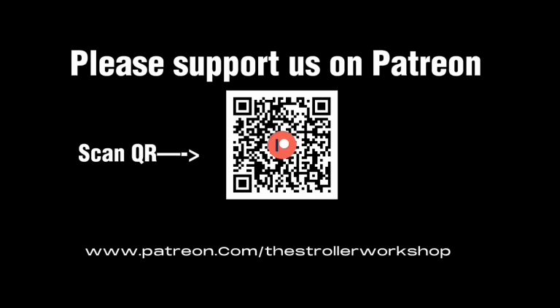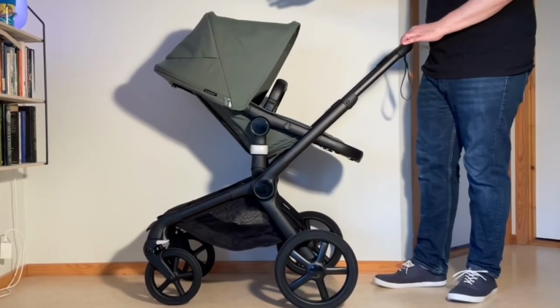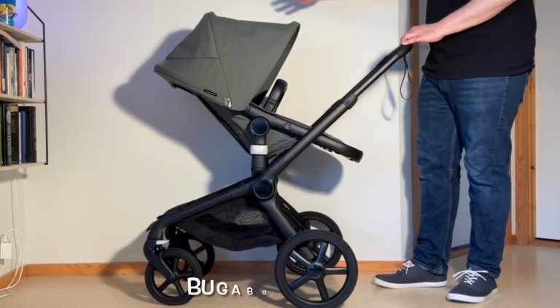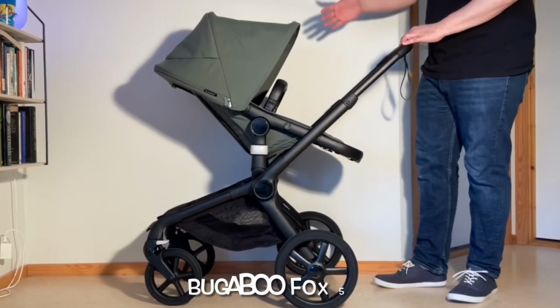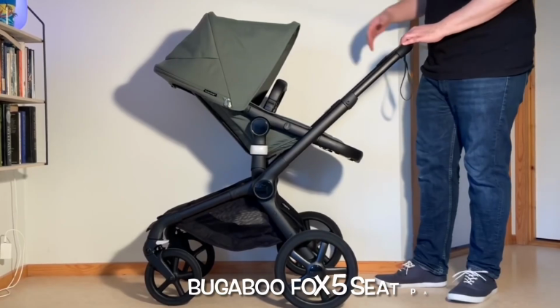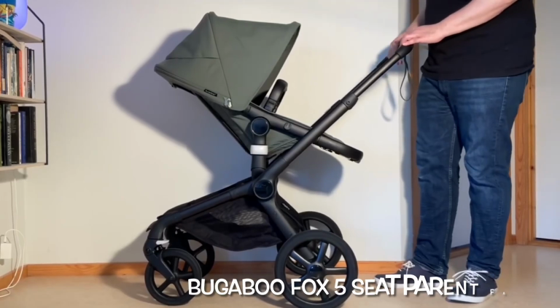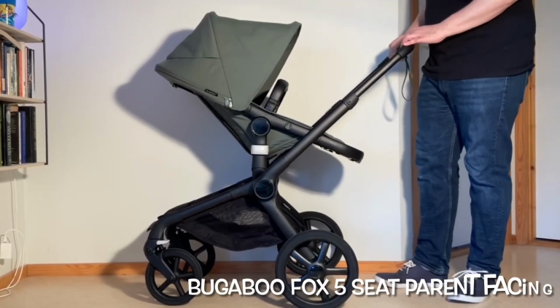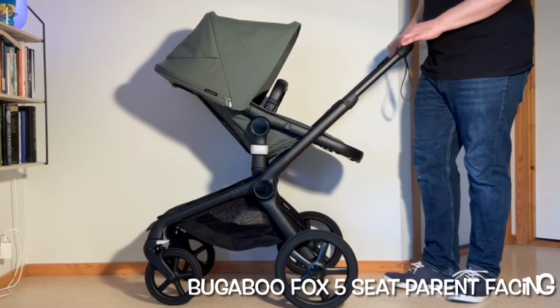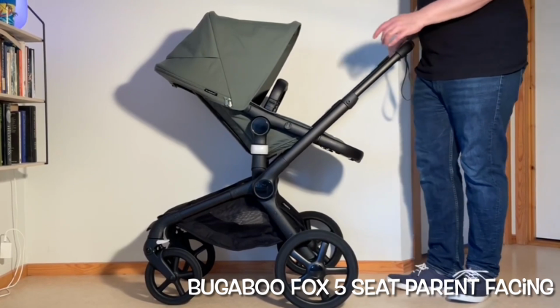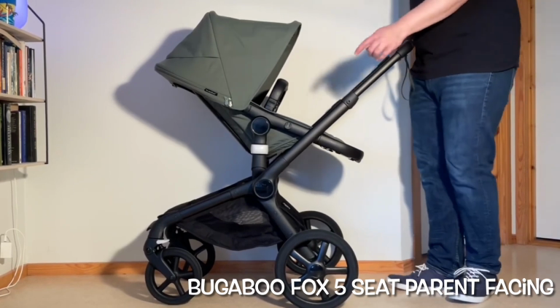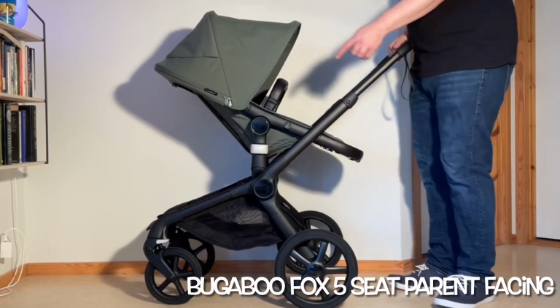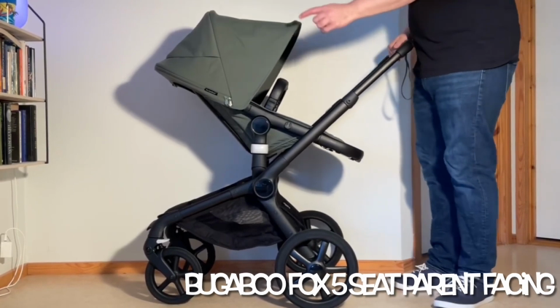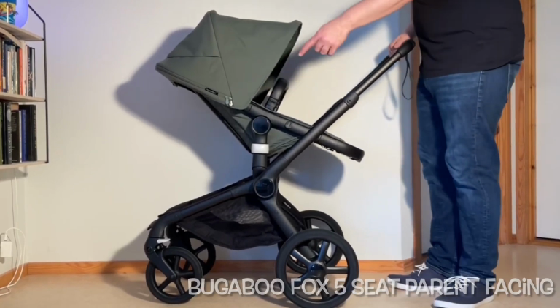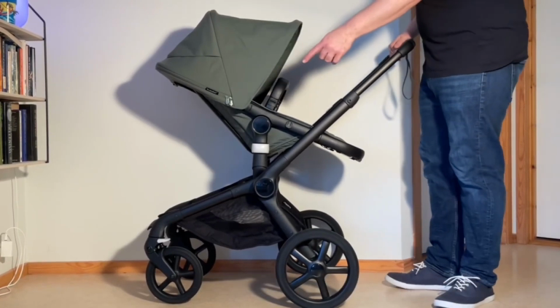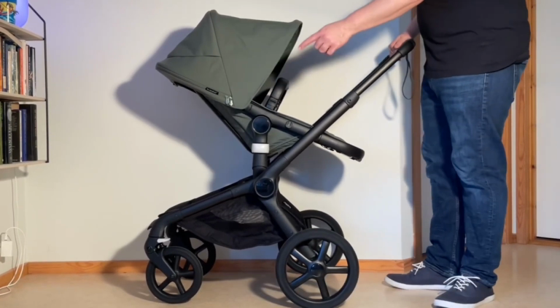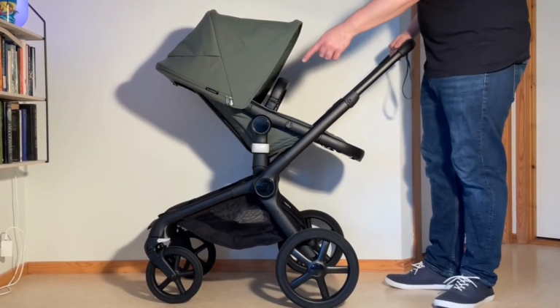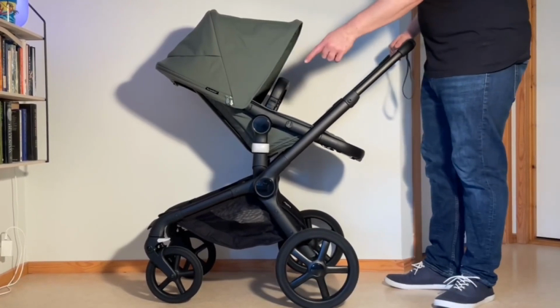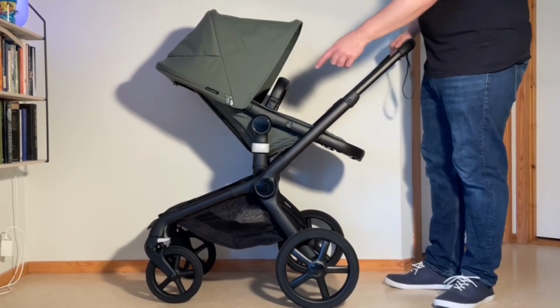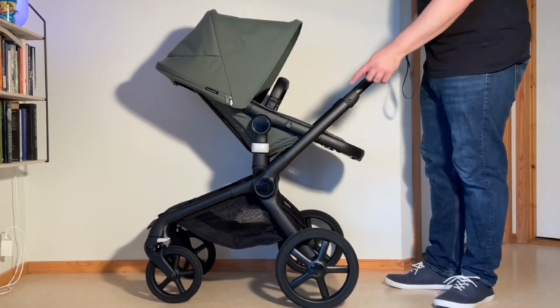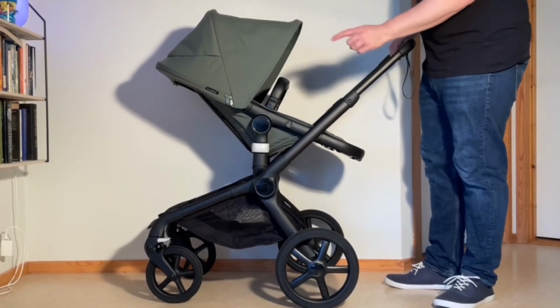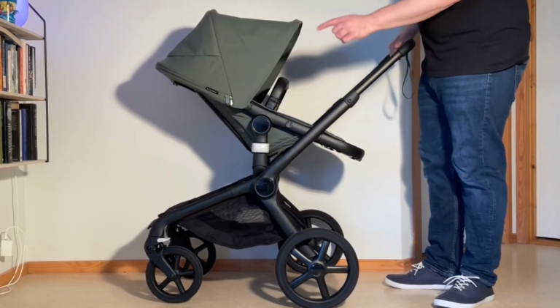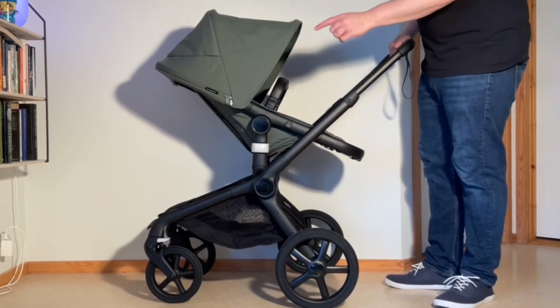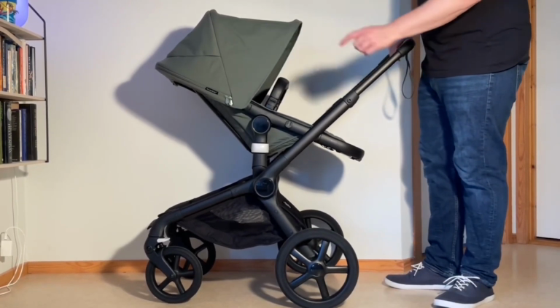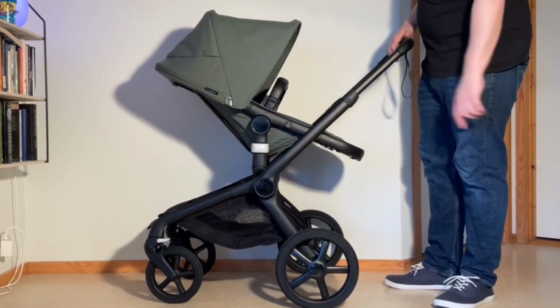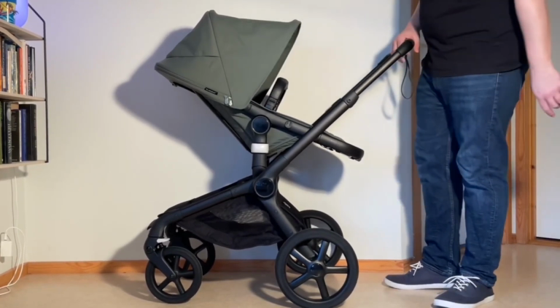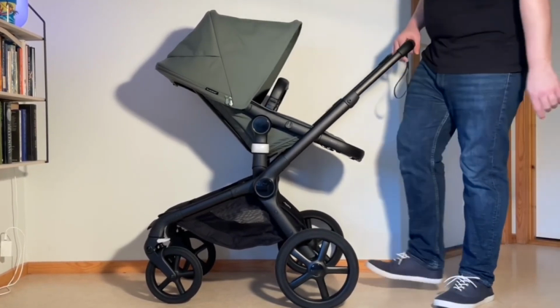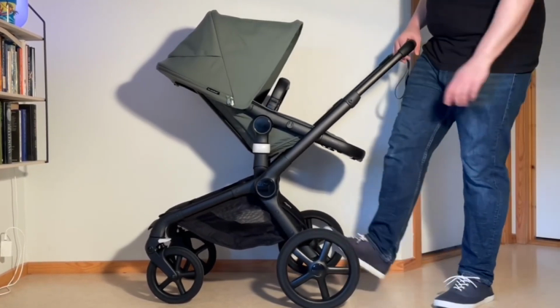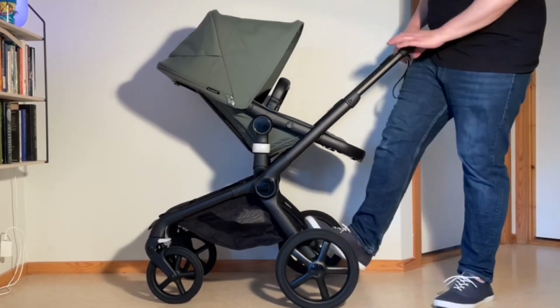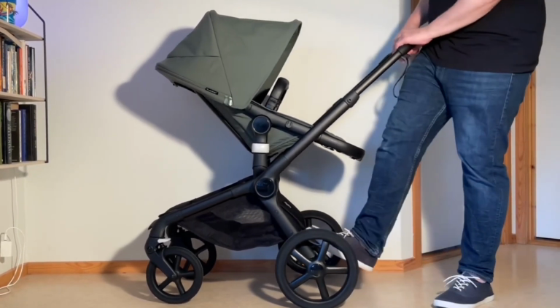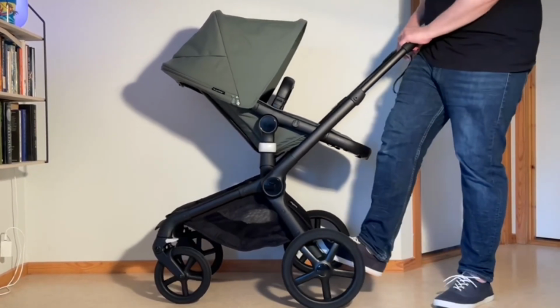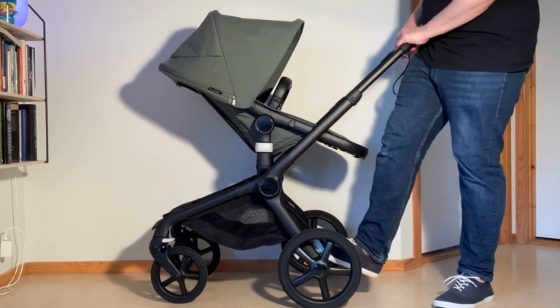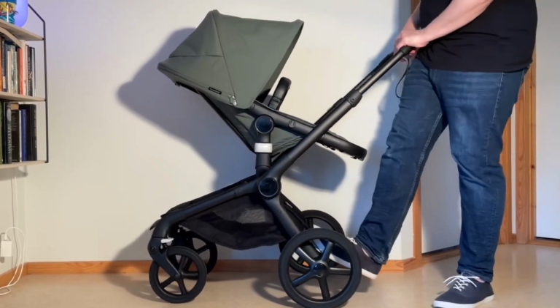In the reverse facing, you want to make sure that the front wheels are locked, the swivel locks are engaged, and you want to apply the brakes.